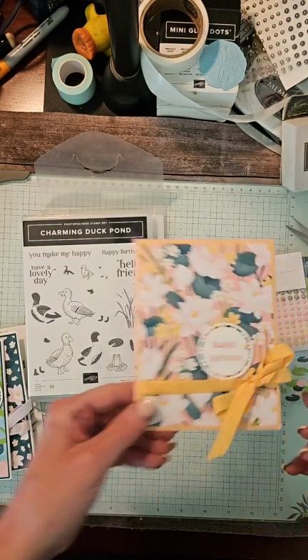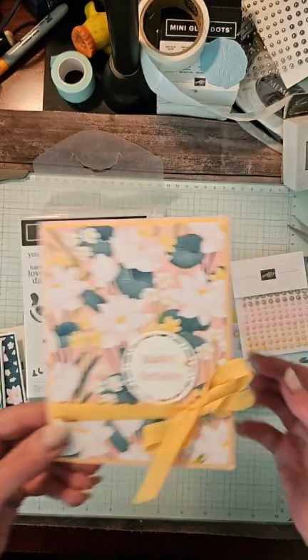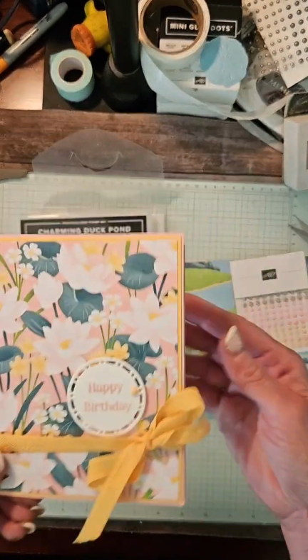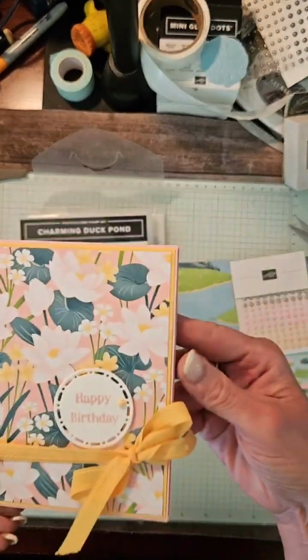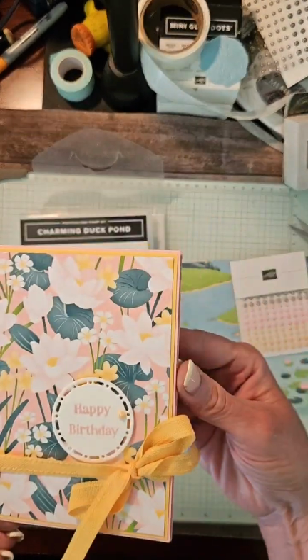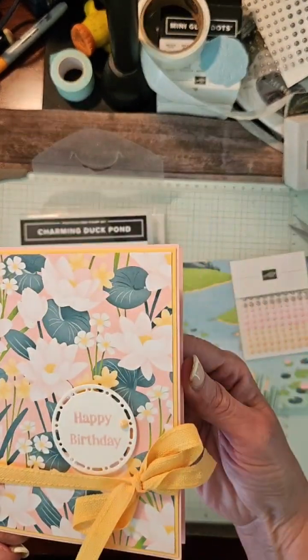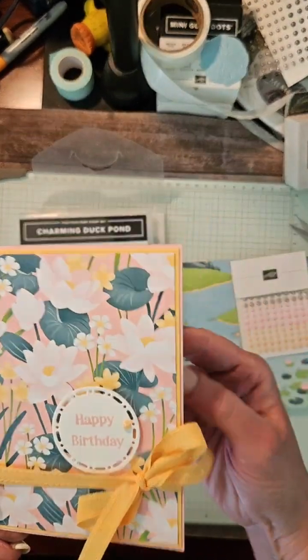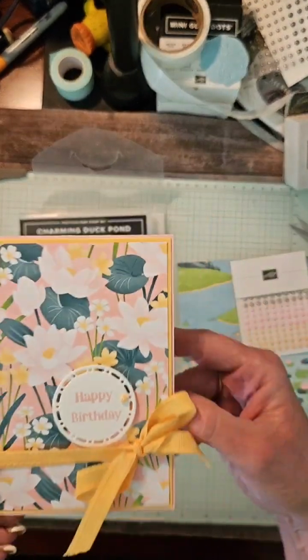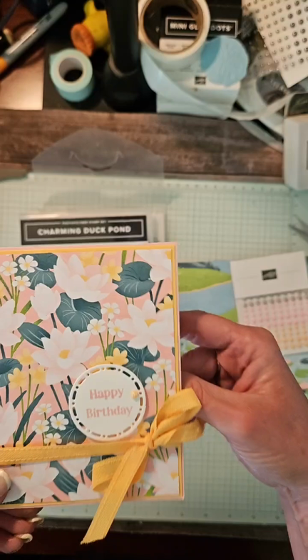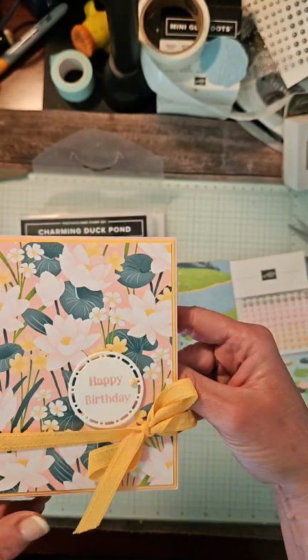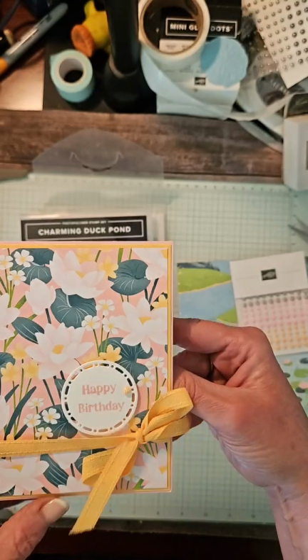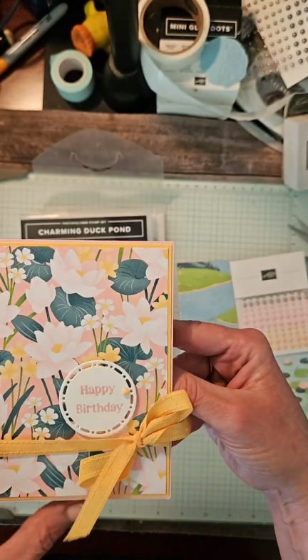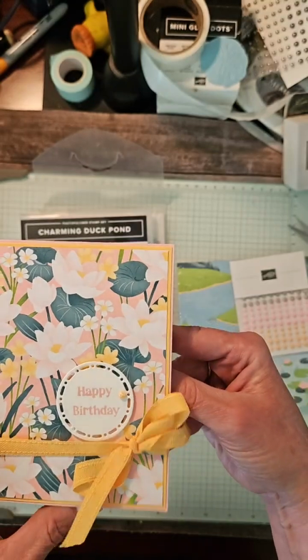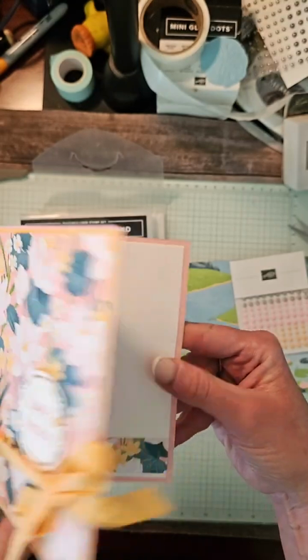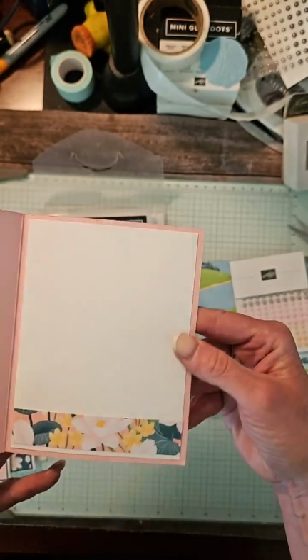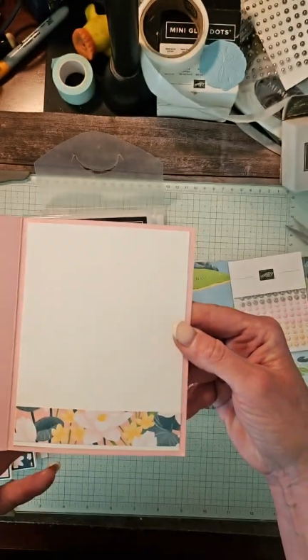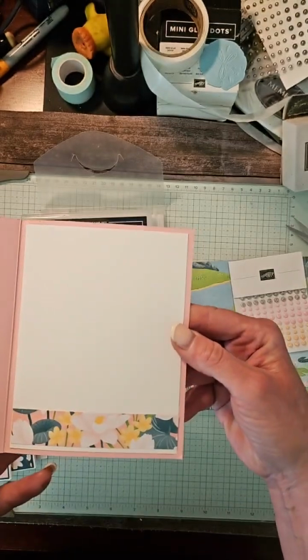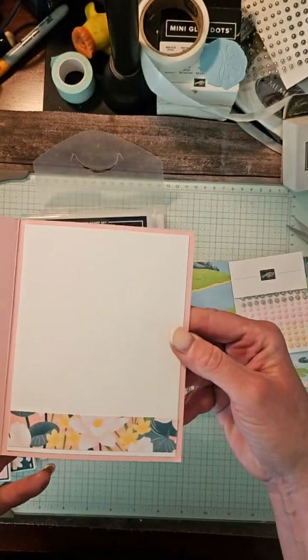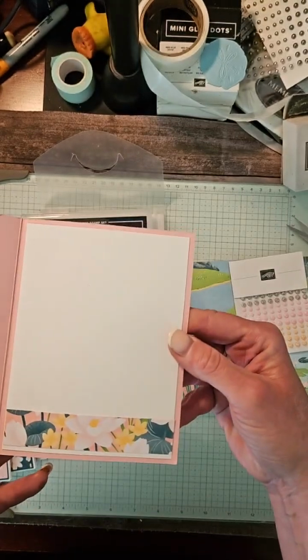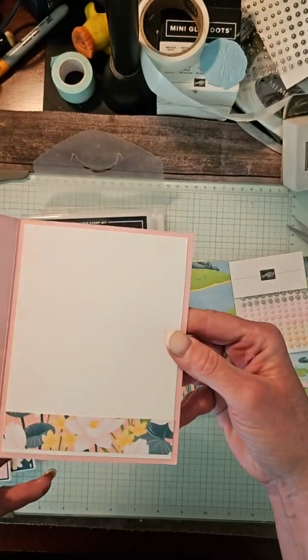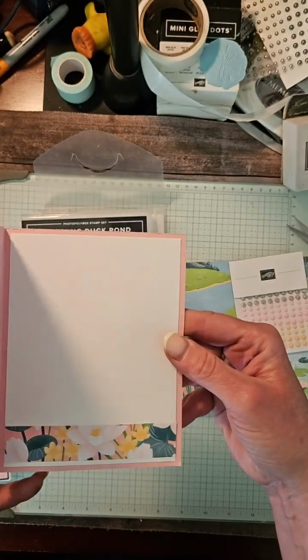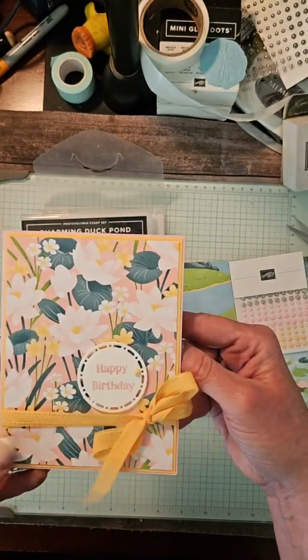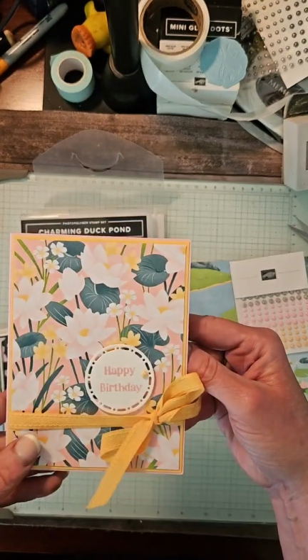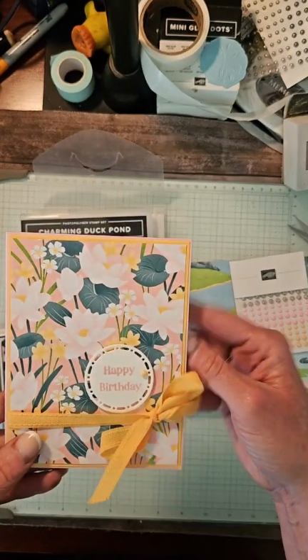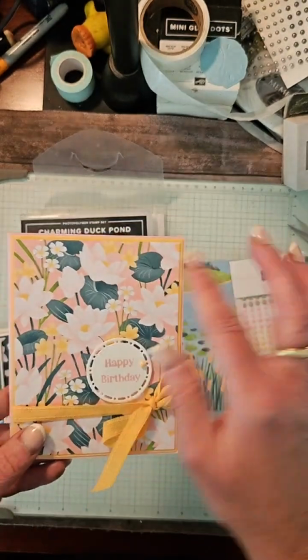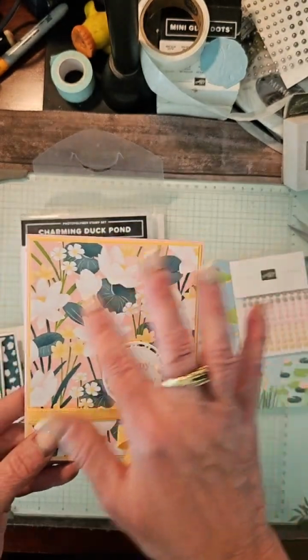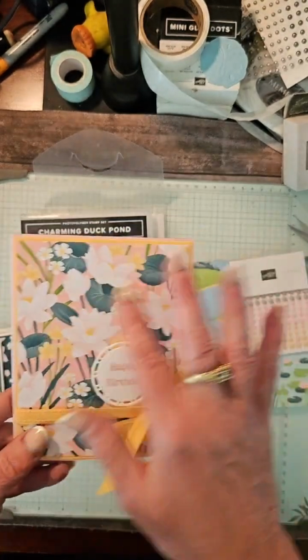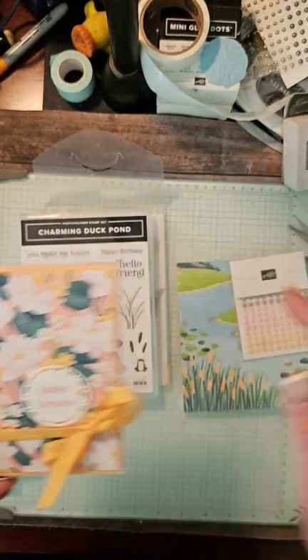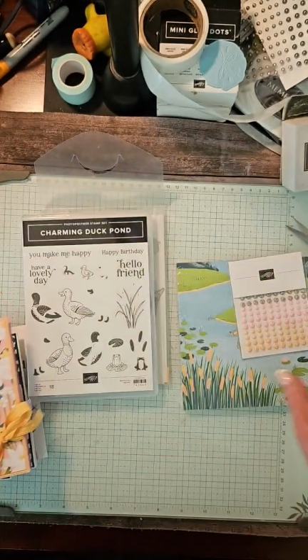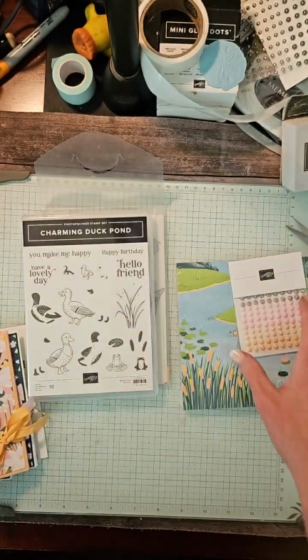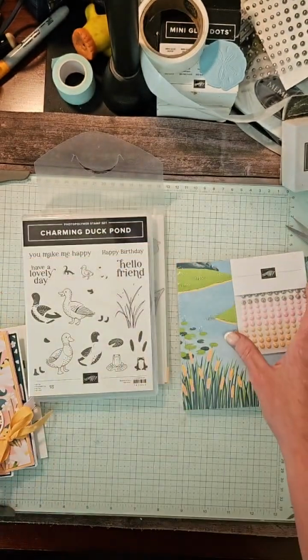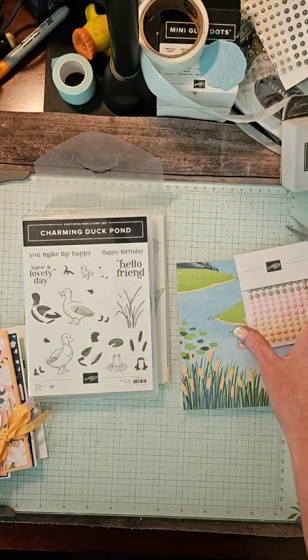How beautiful is this? This is the new peach pie. Isn't that gorgeous? I love this DSP.